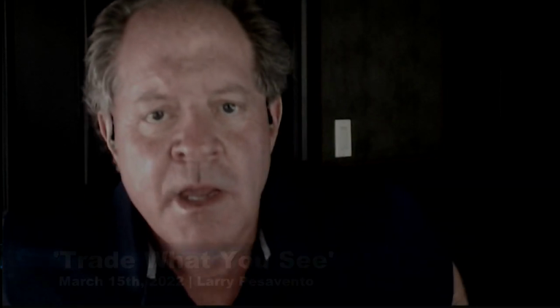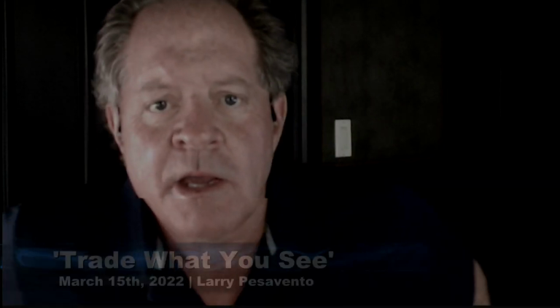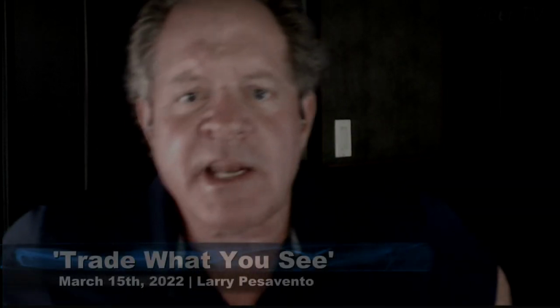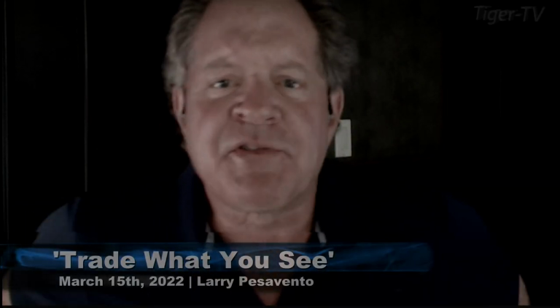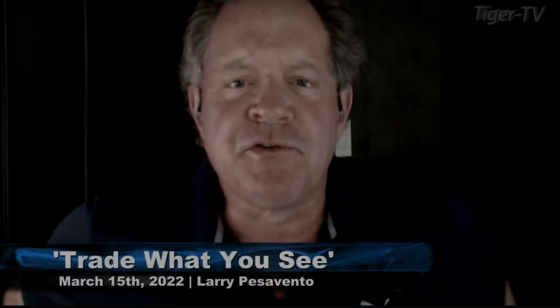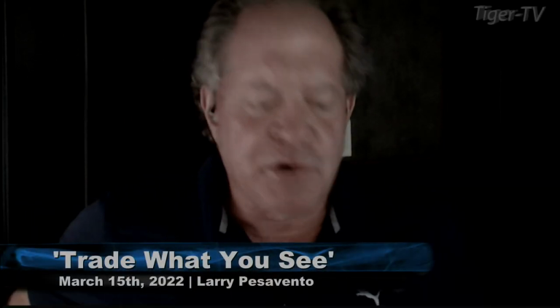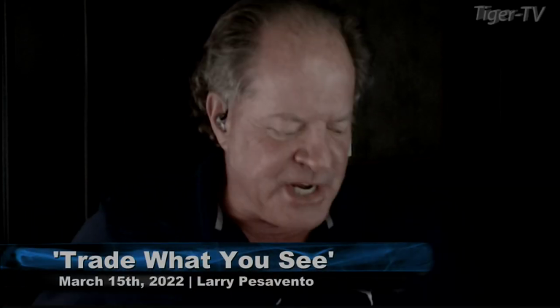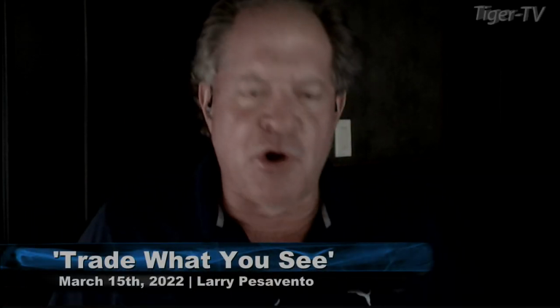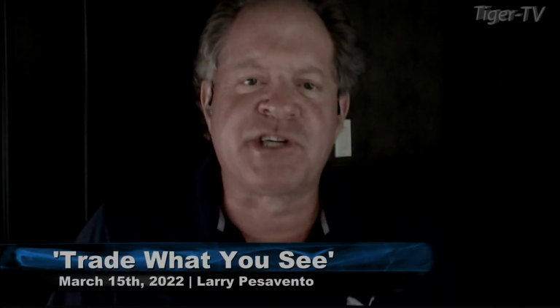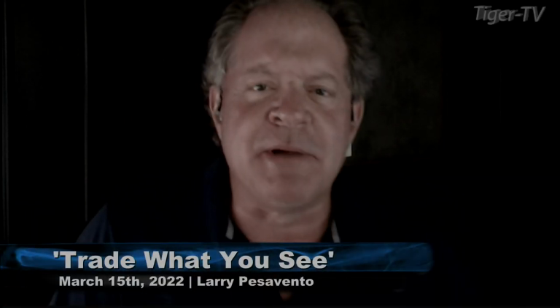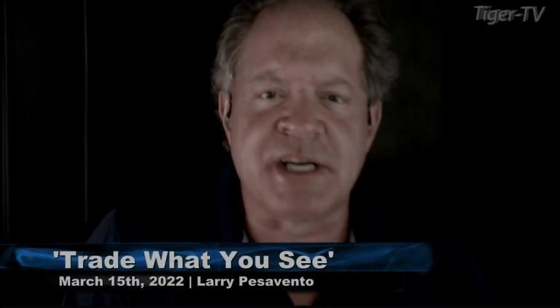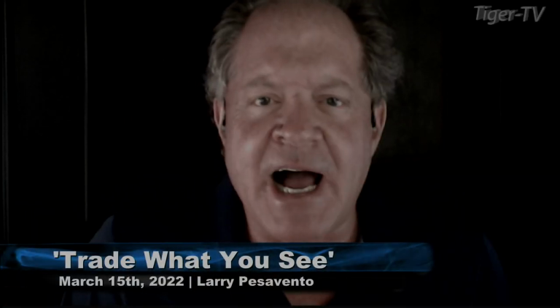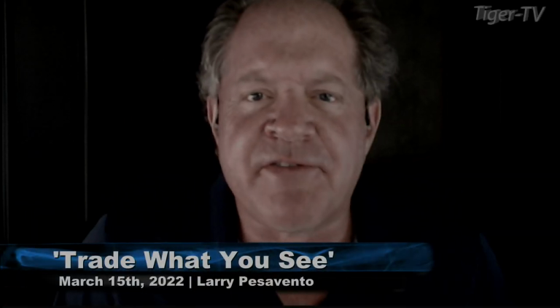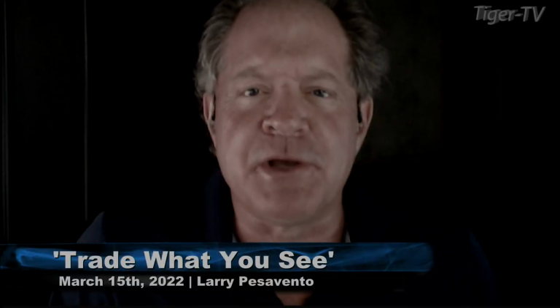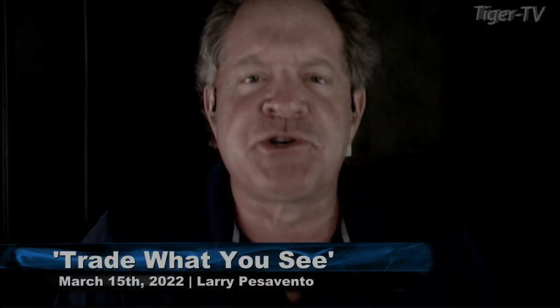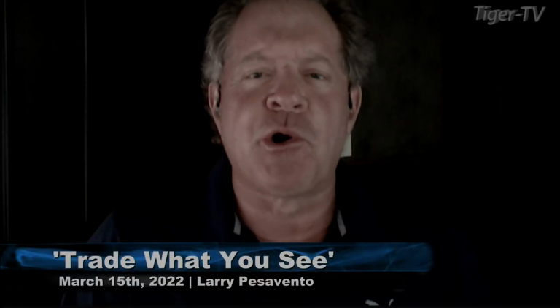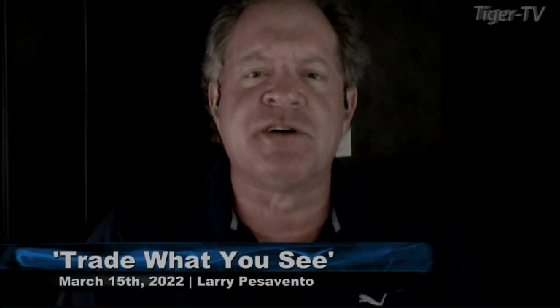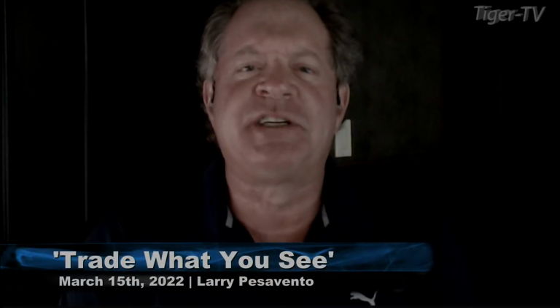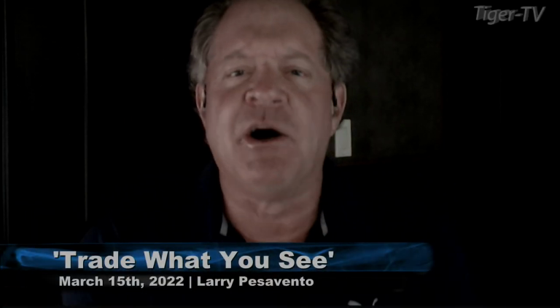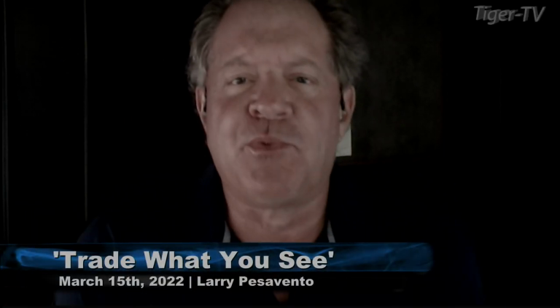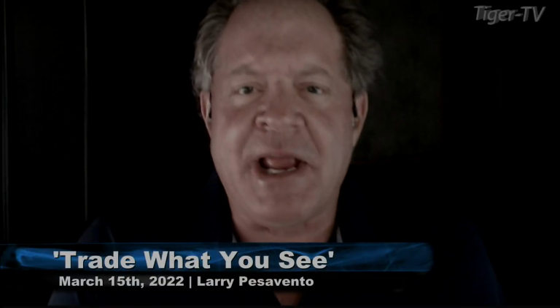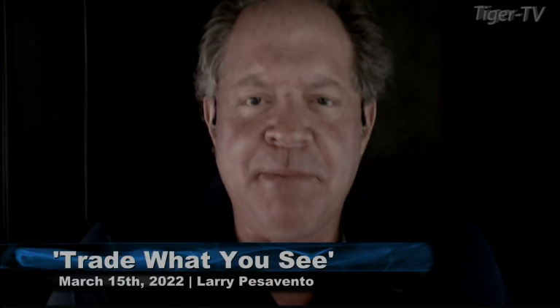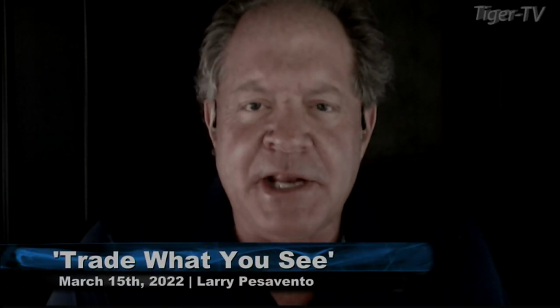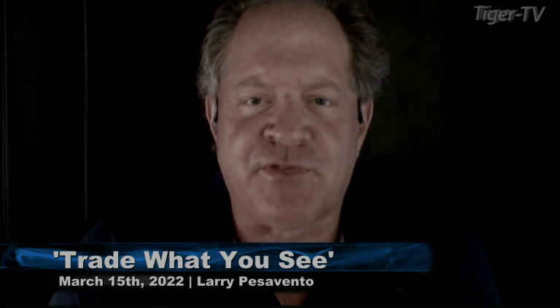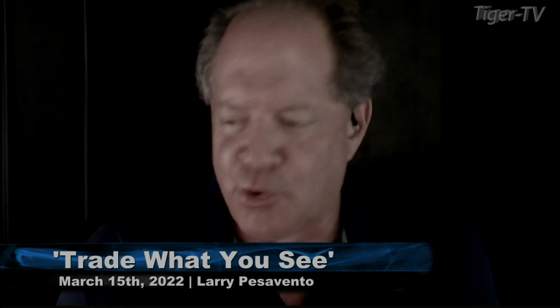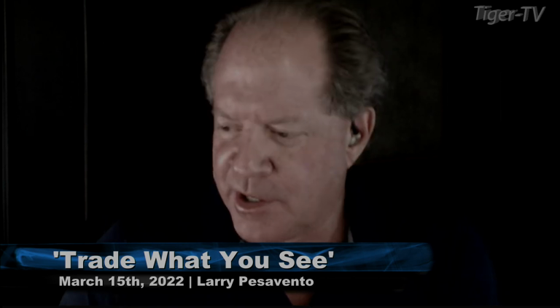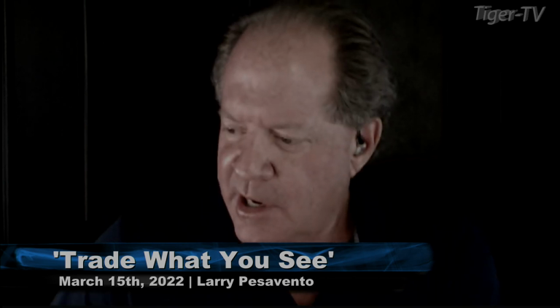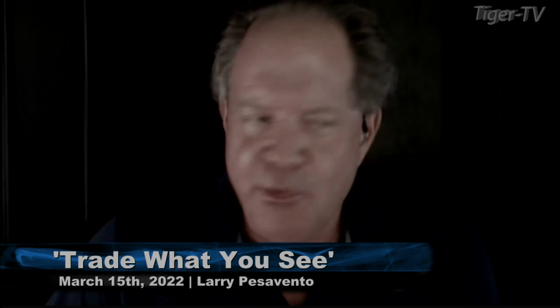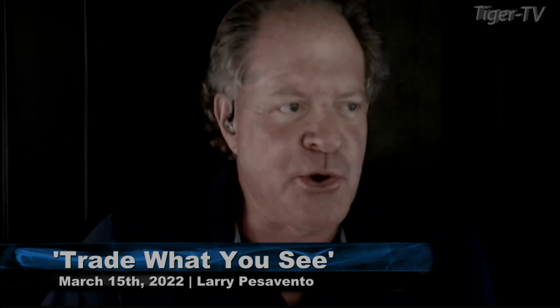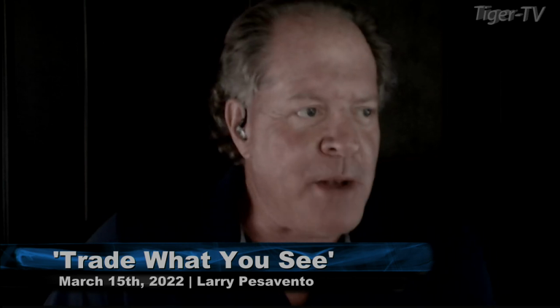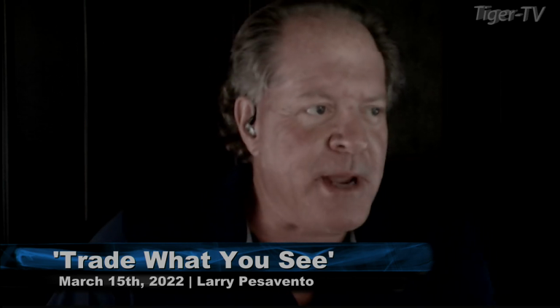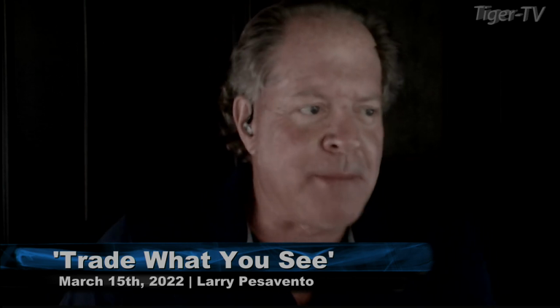Good afternoon, folks. Steve Rhodes coming to you live from the shores of Delray Beach, Florida, with your 1 p.m. update.